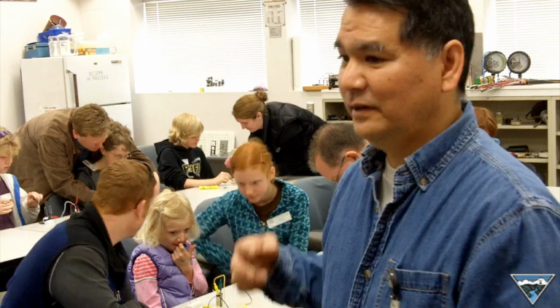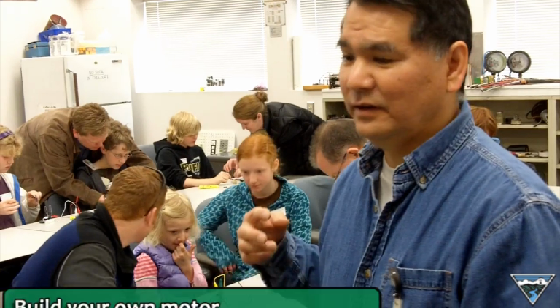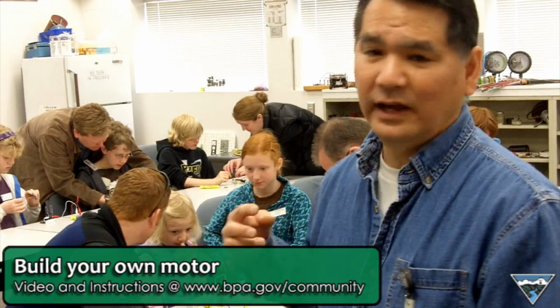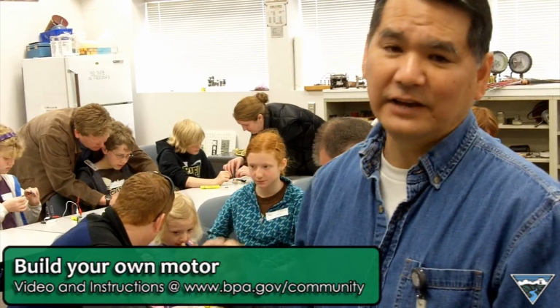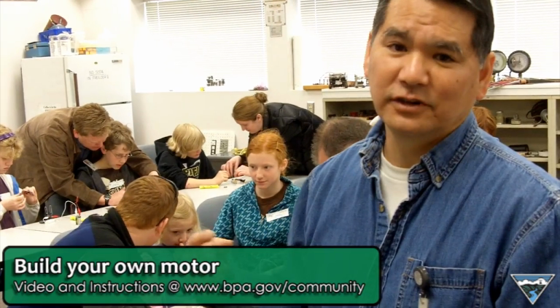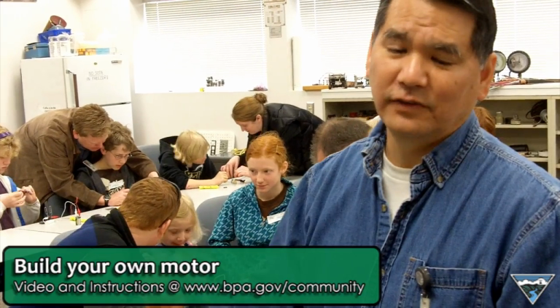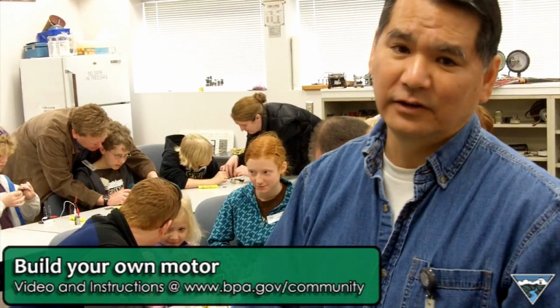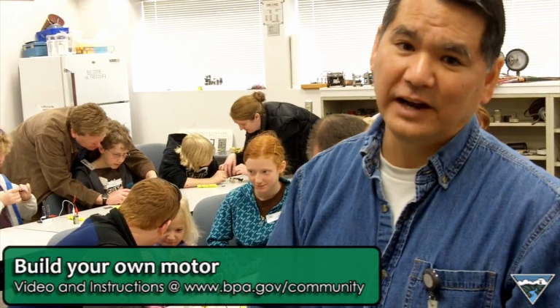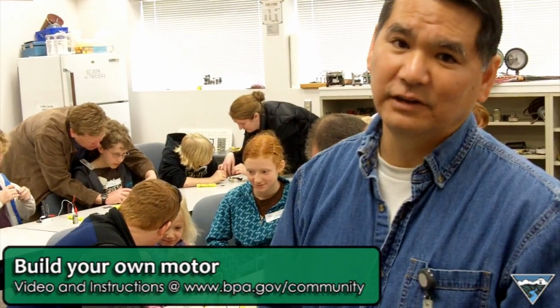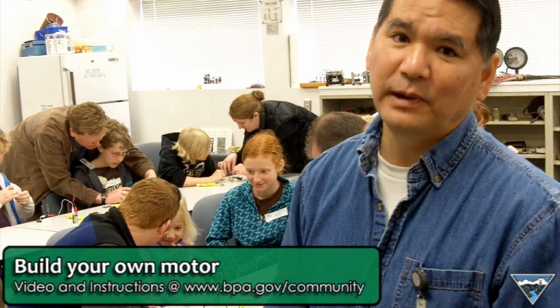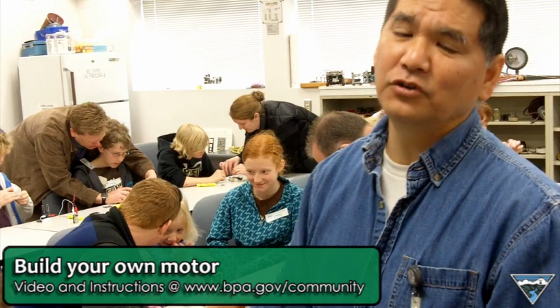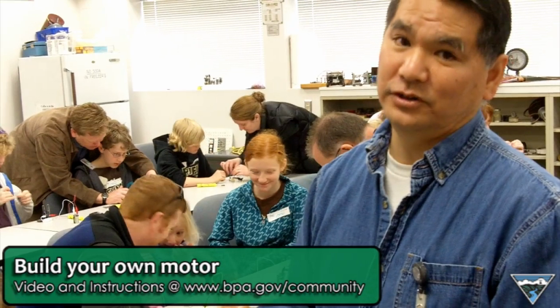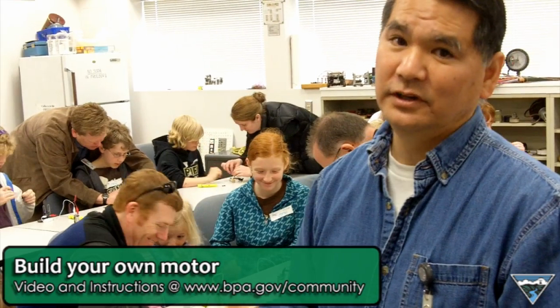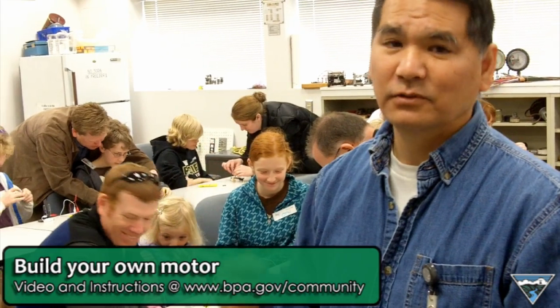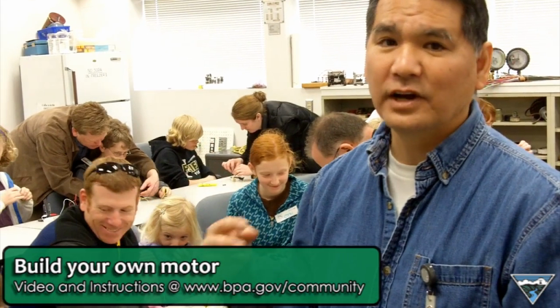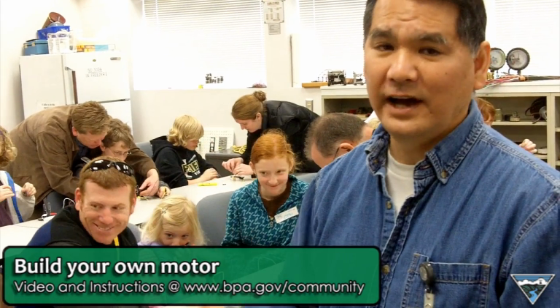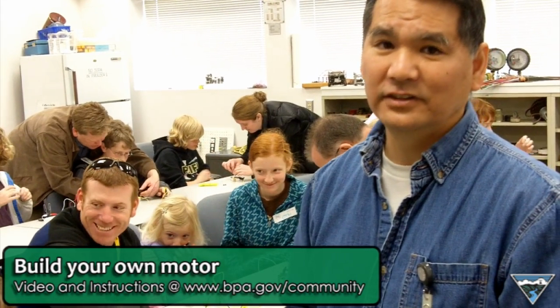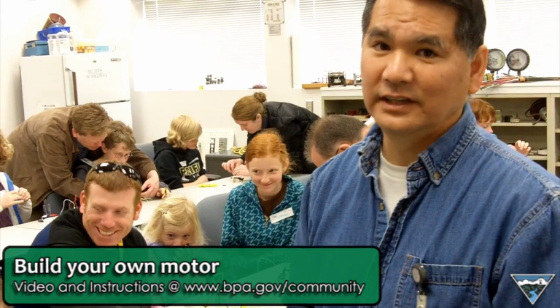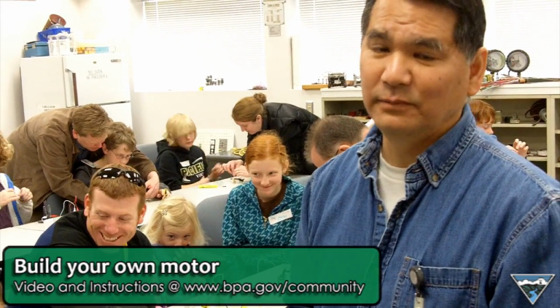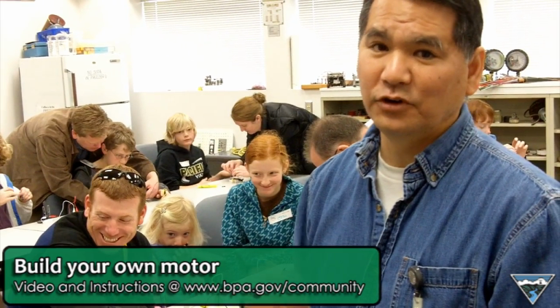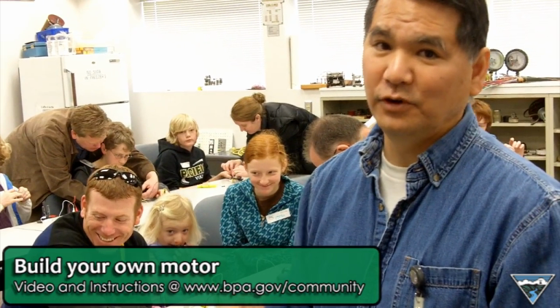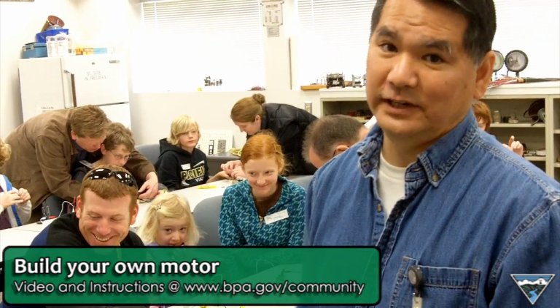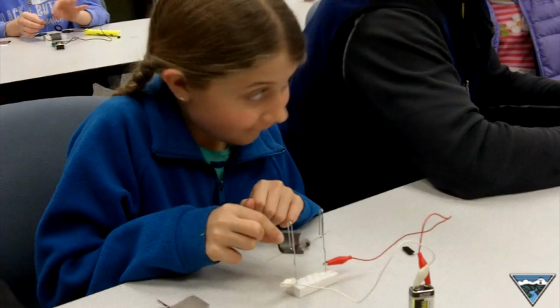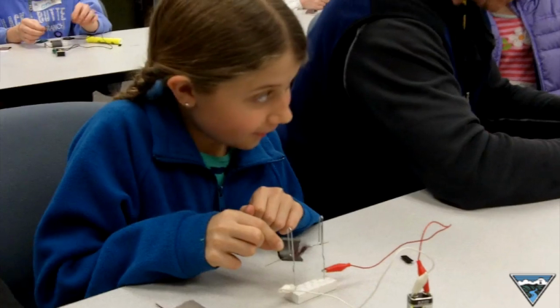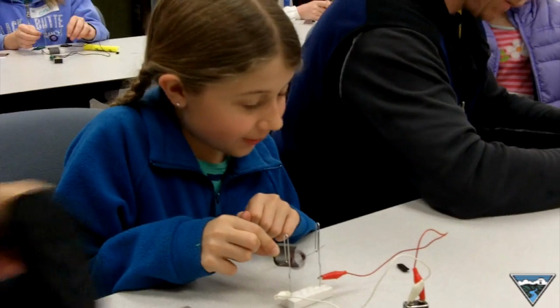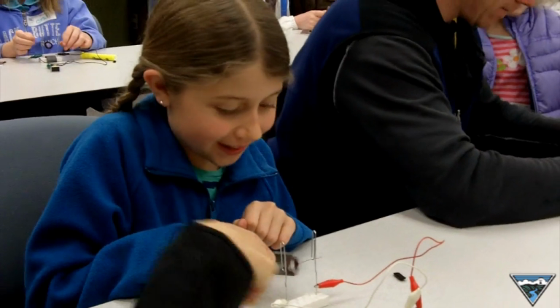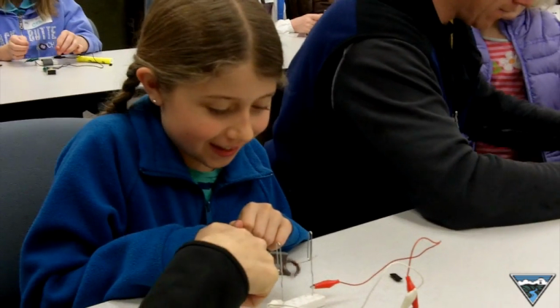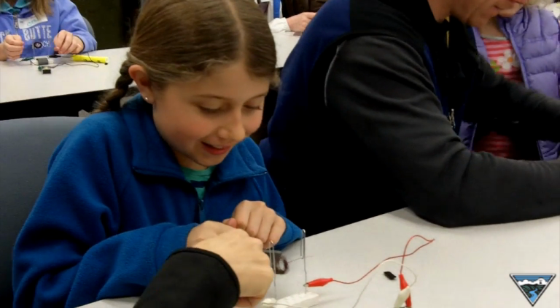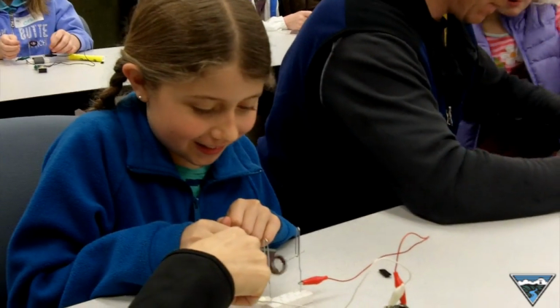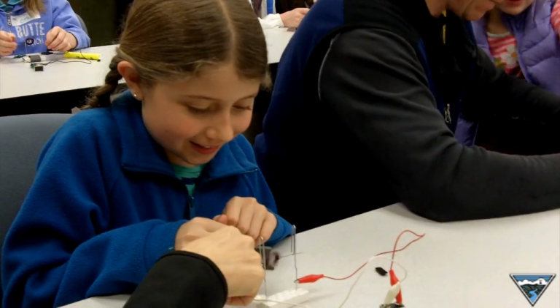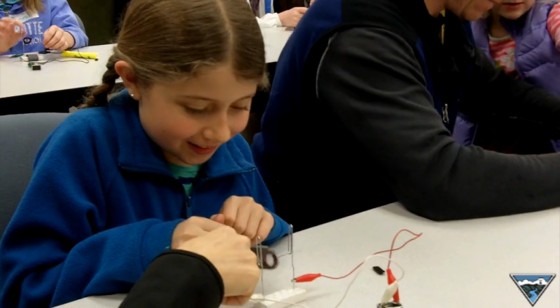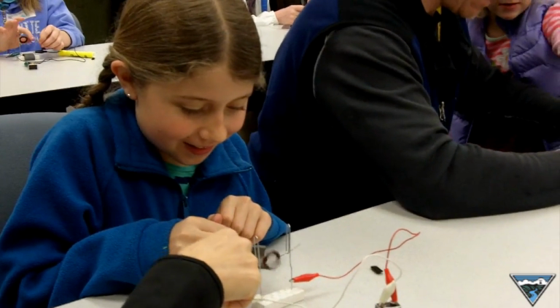We're using our battery to provide current to make an electromagnet that's turning on and off. The action of attraction and repulsion will cause the motor to rotate. I got it! Yes, you did.